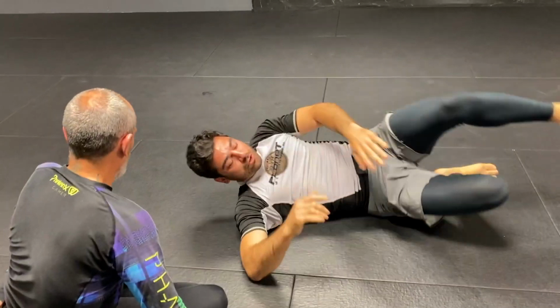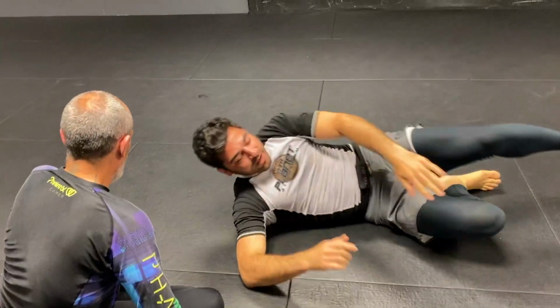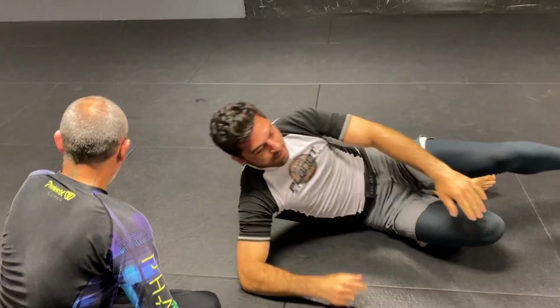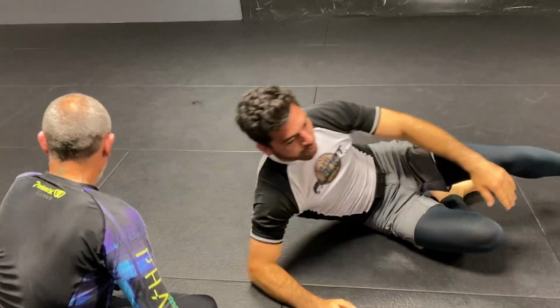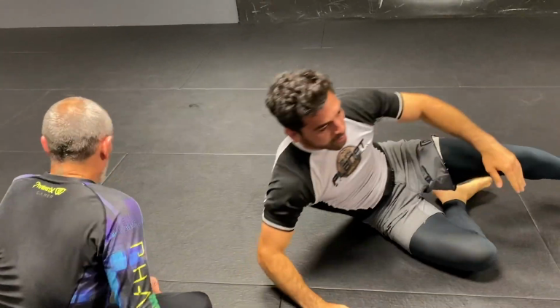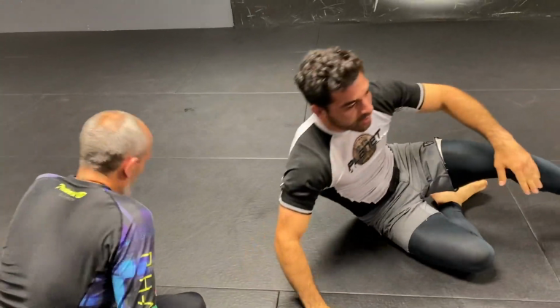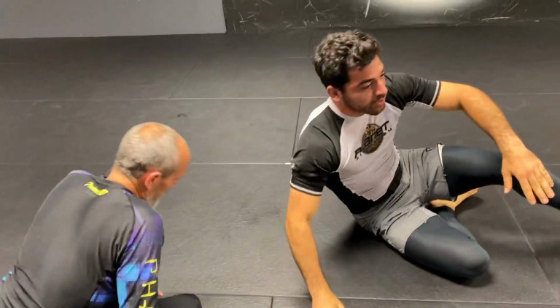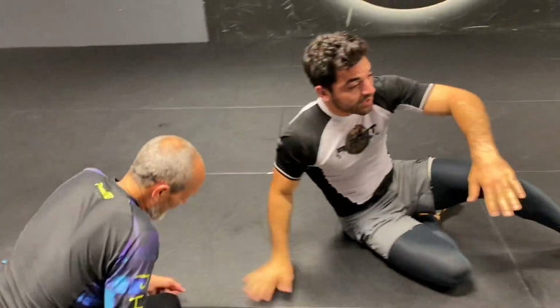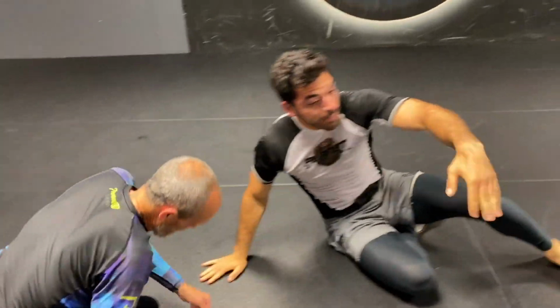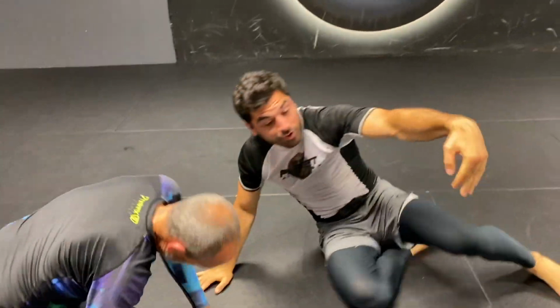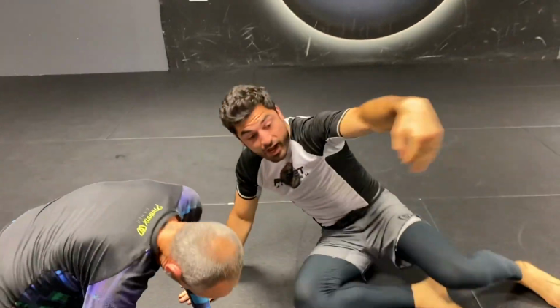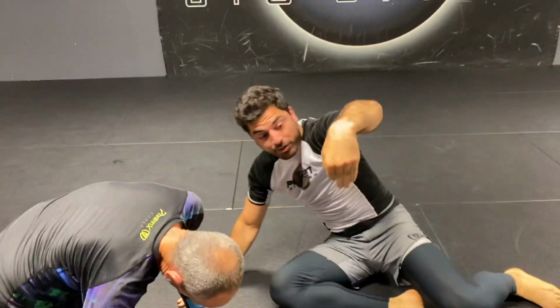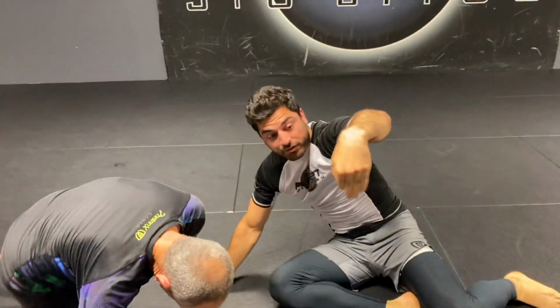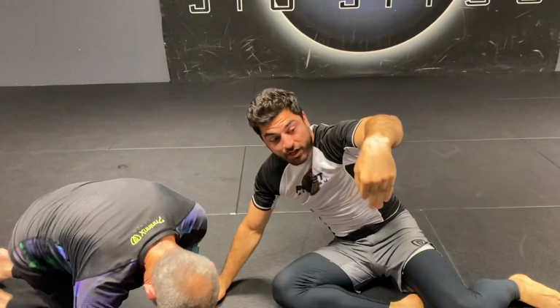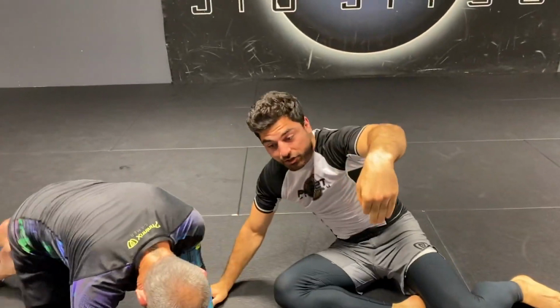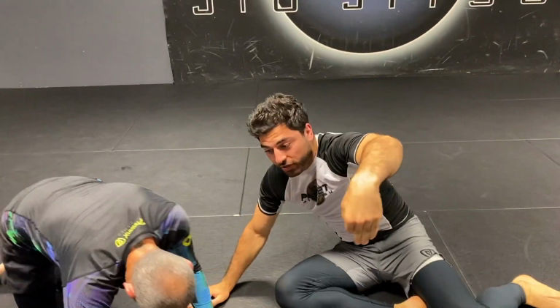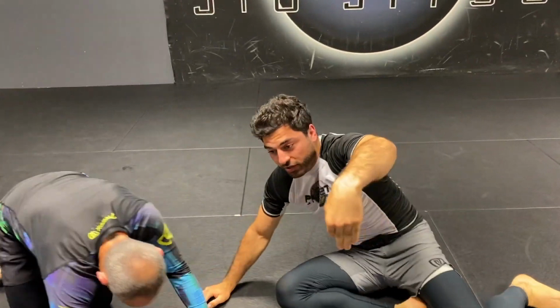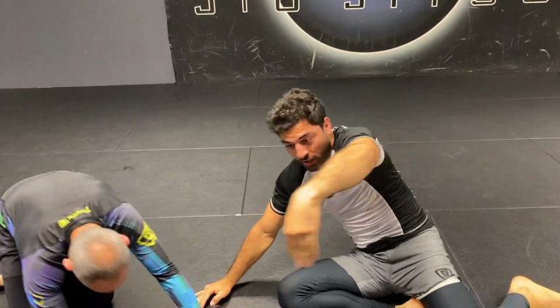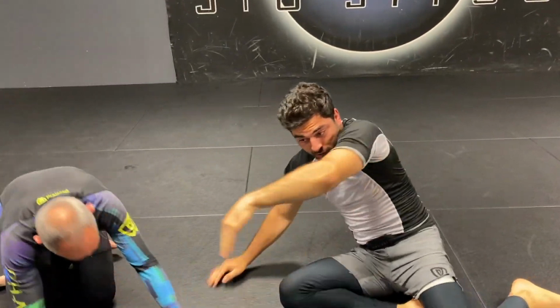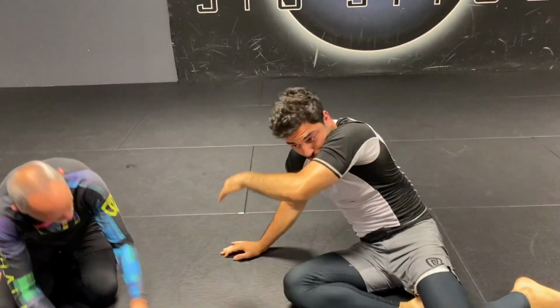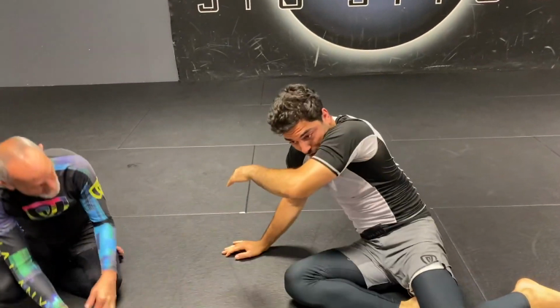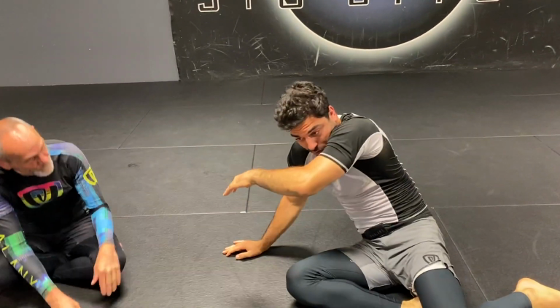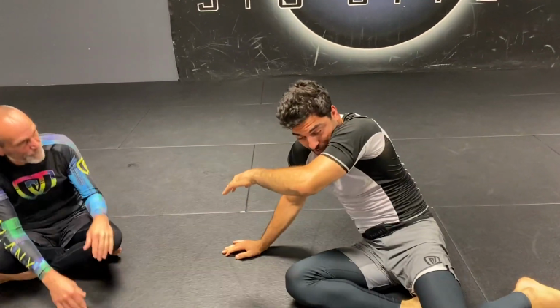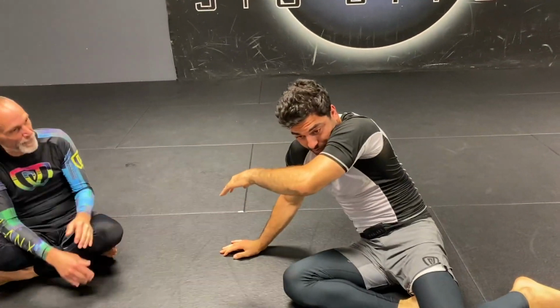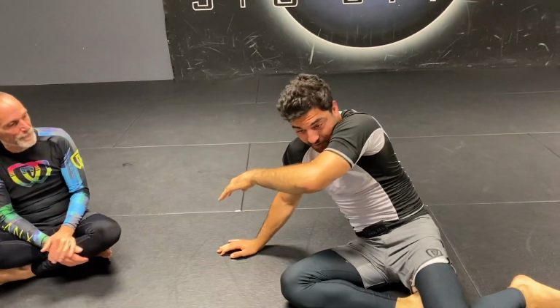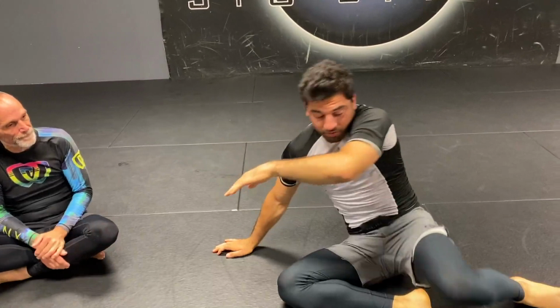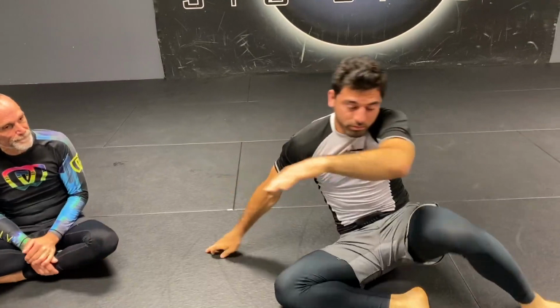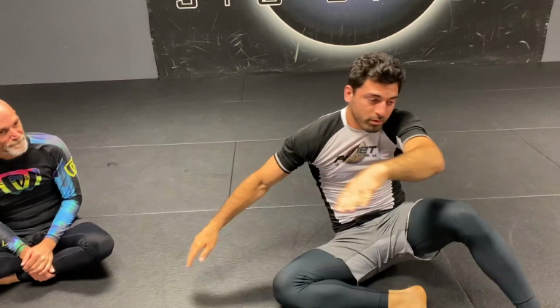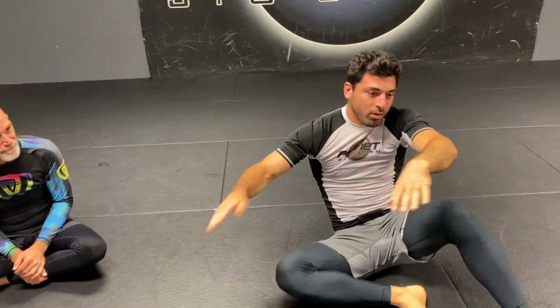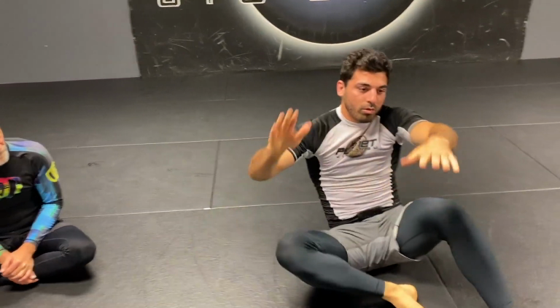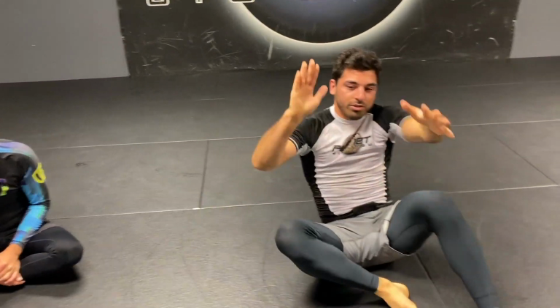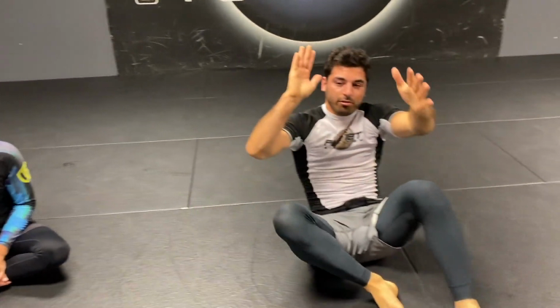Try that real quick. This time you're not reaching the underhook — you're more across already.